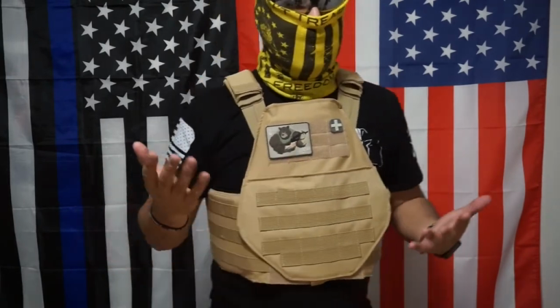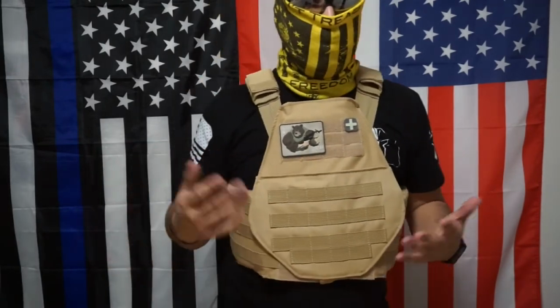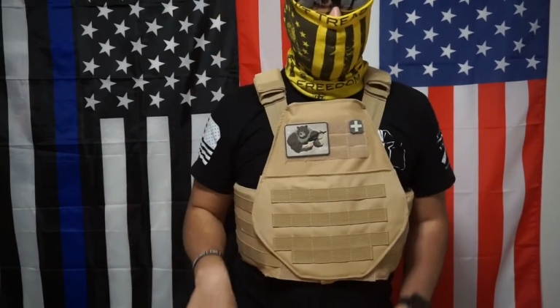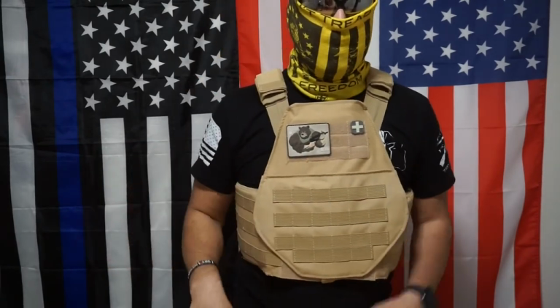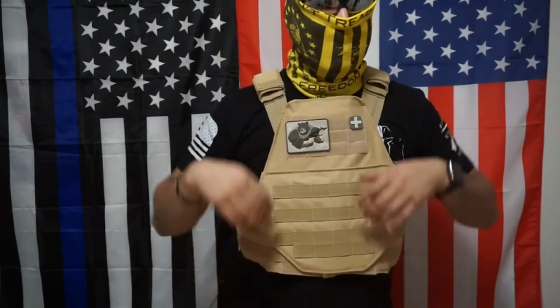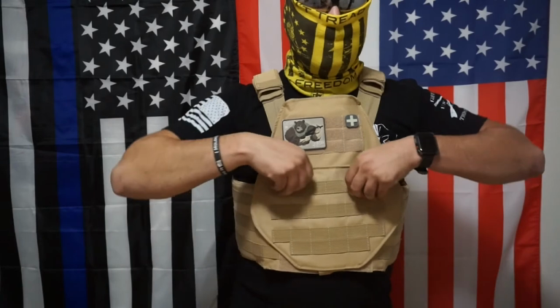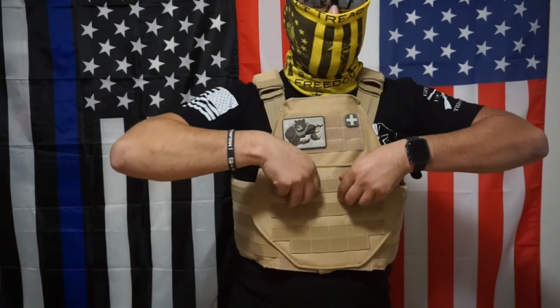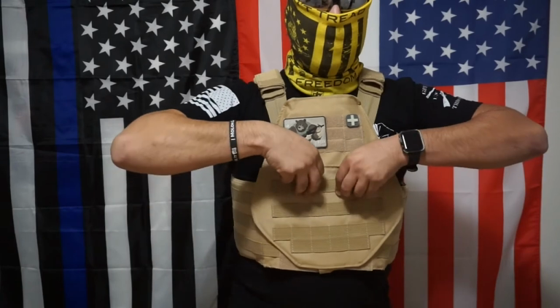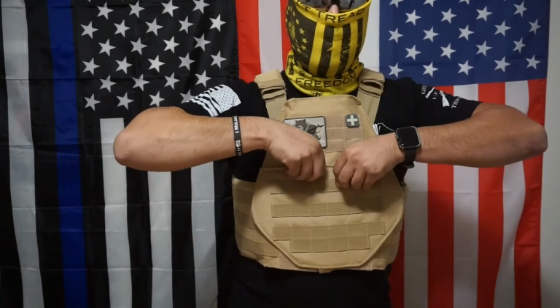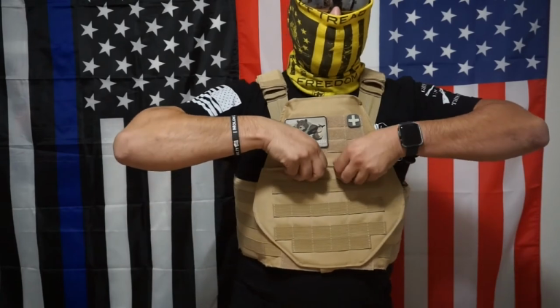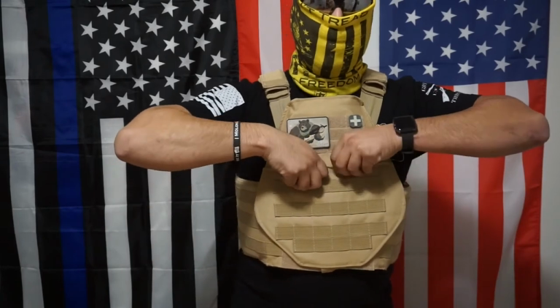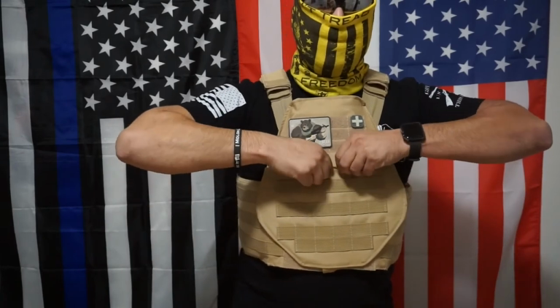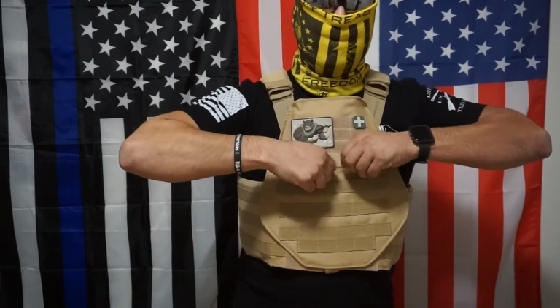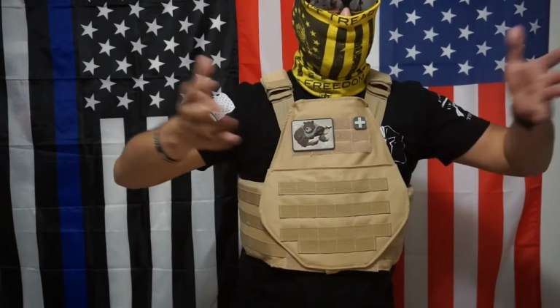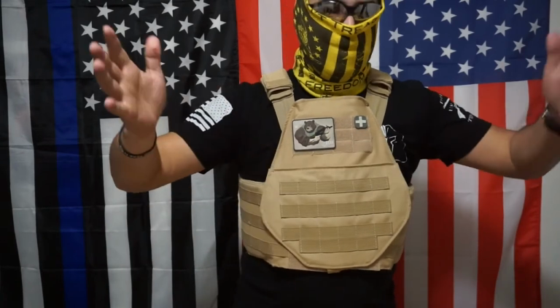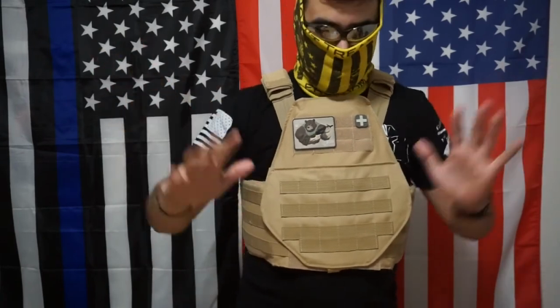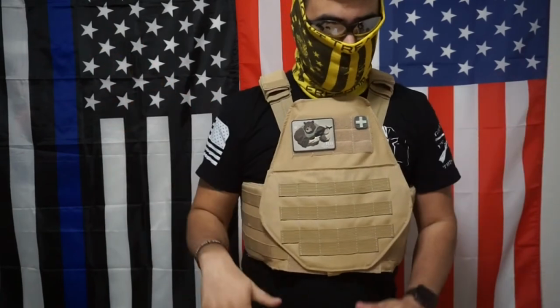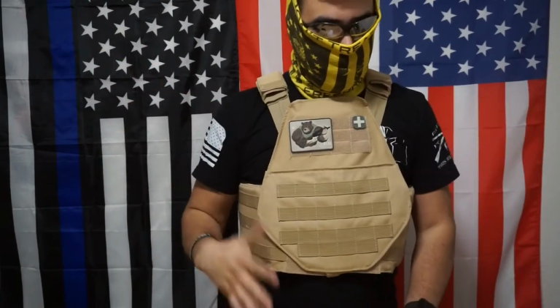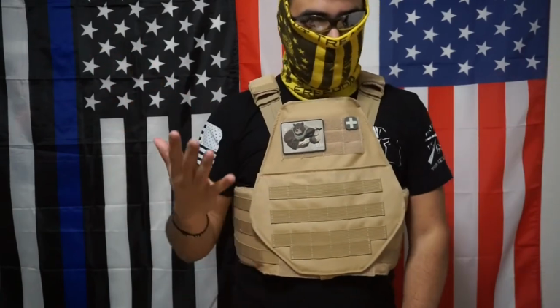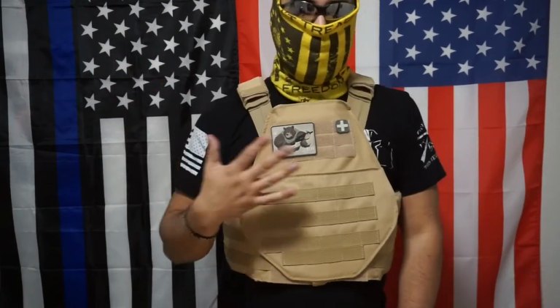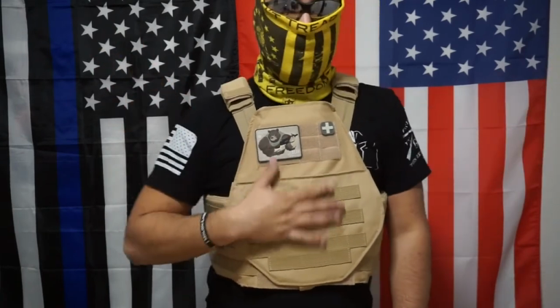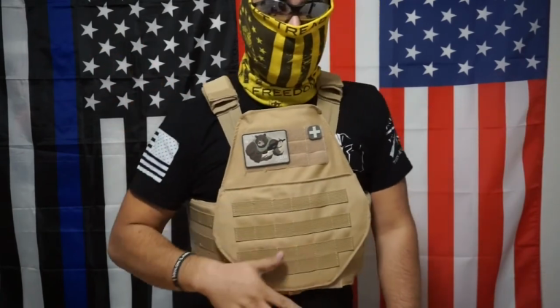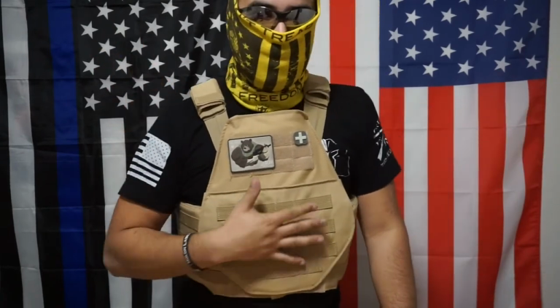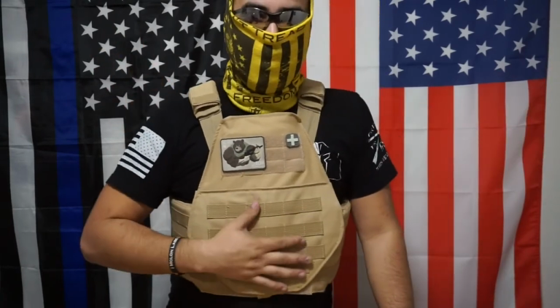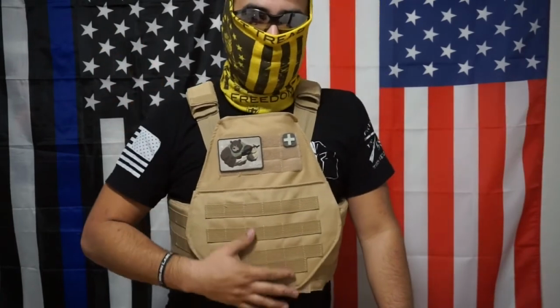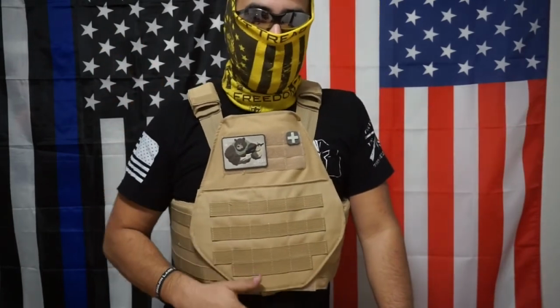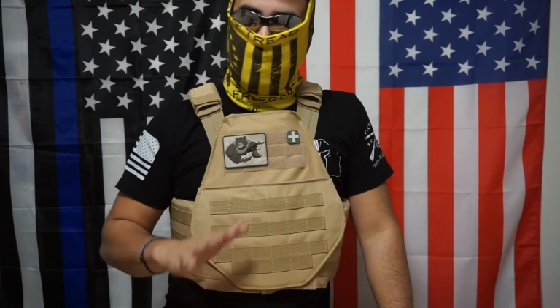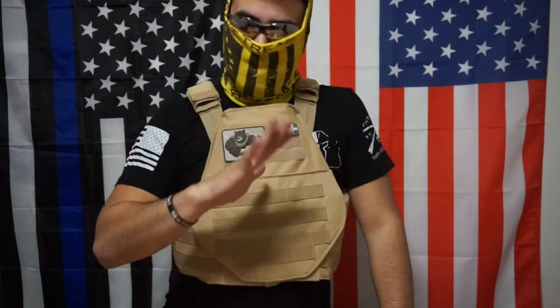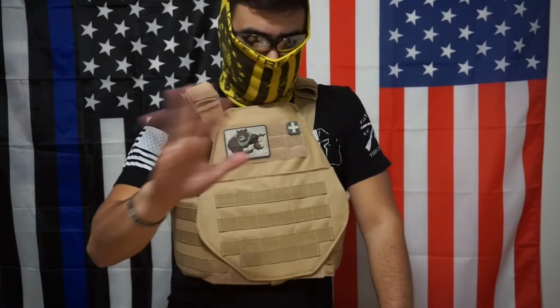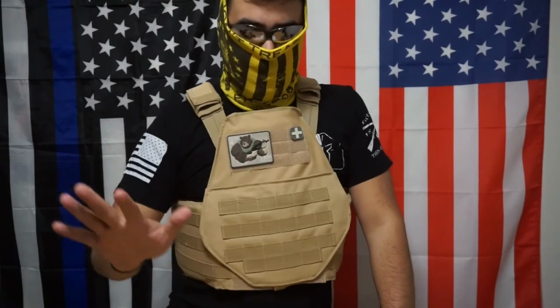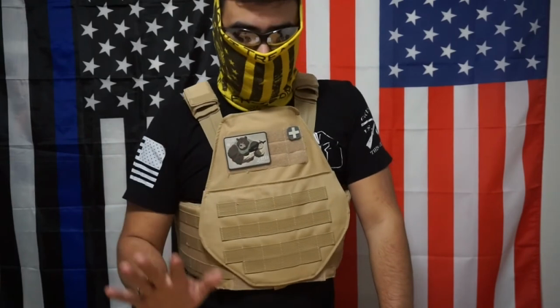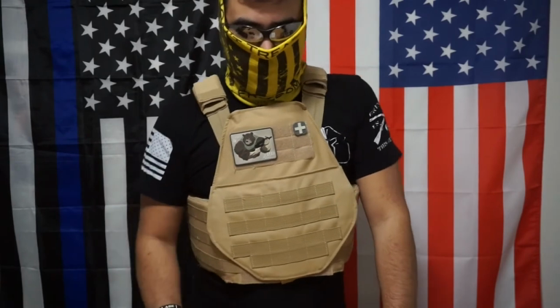It does not come with a kangaroo patch either — you'd have to install one. It's not going to come with anything included.